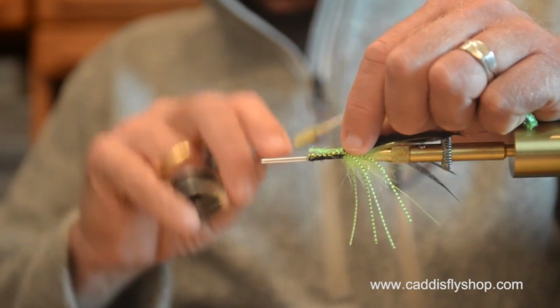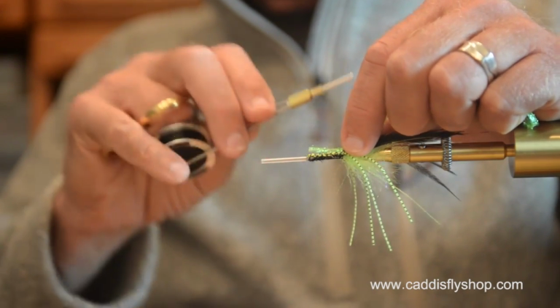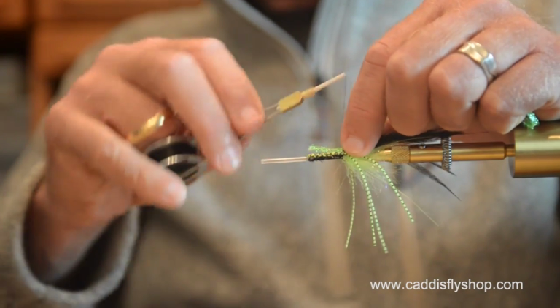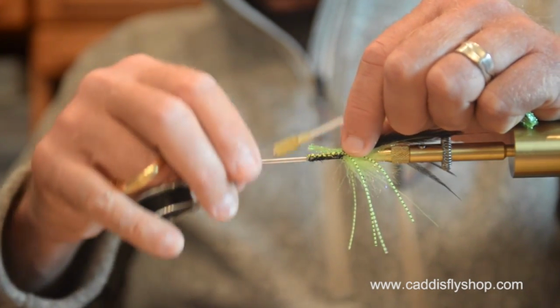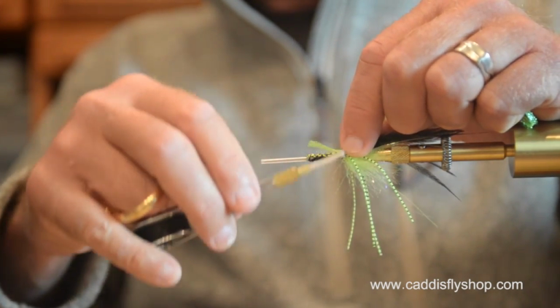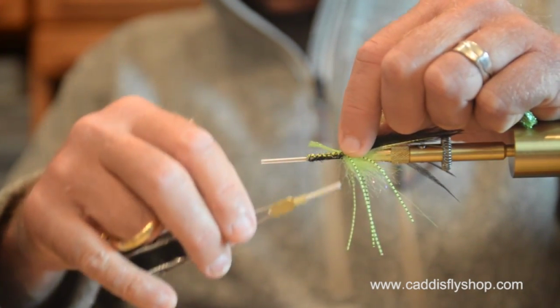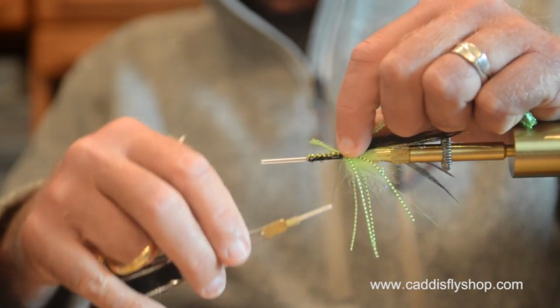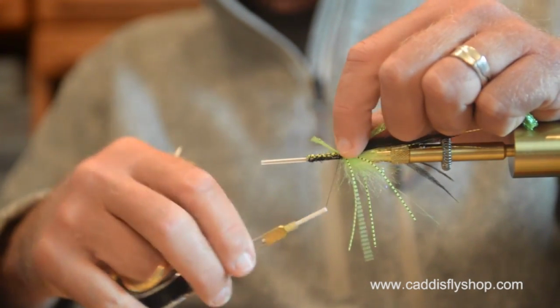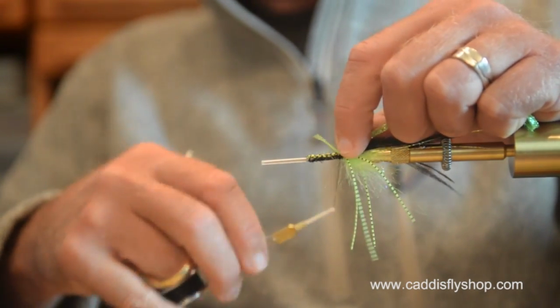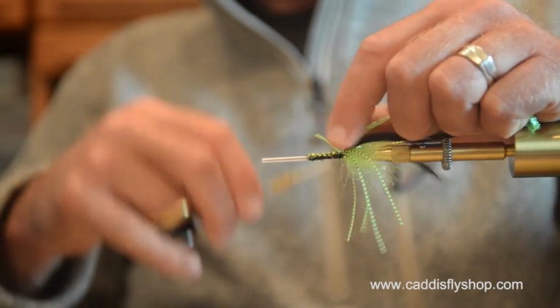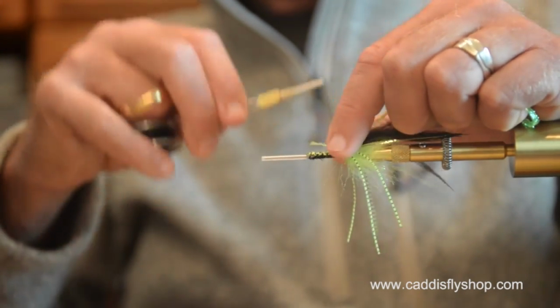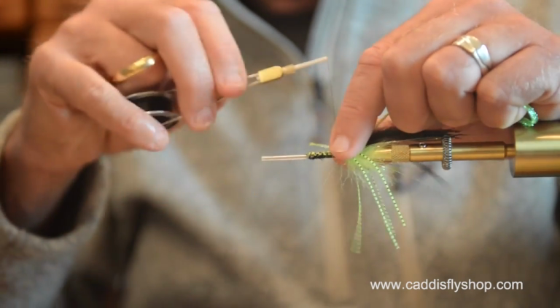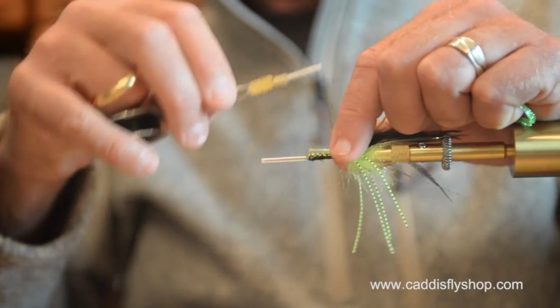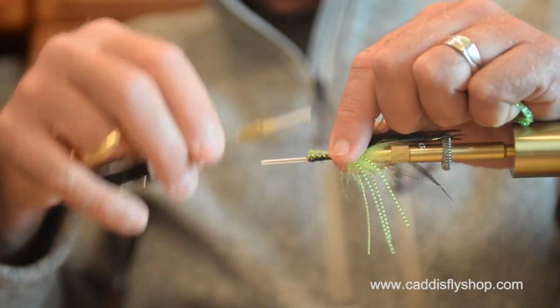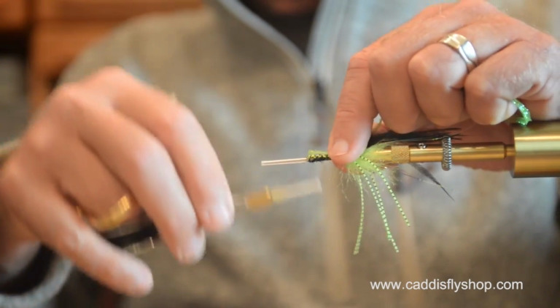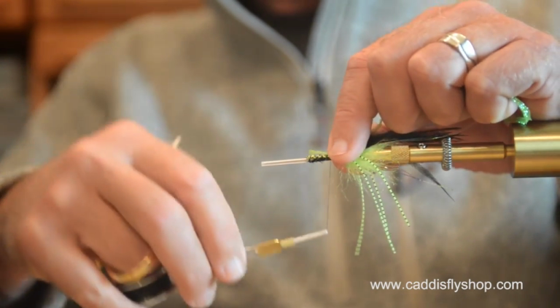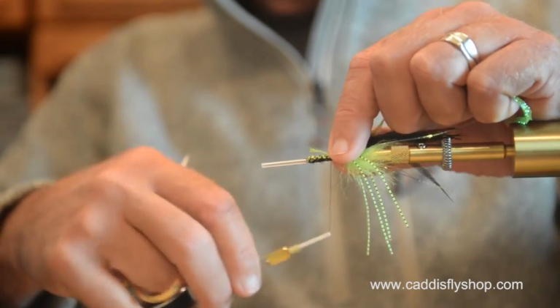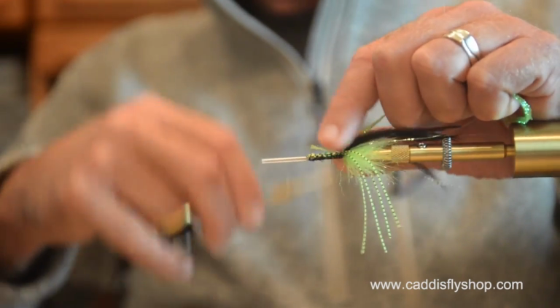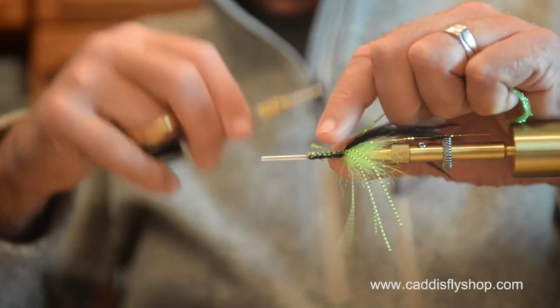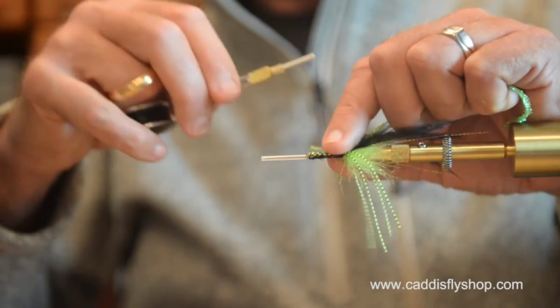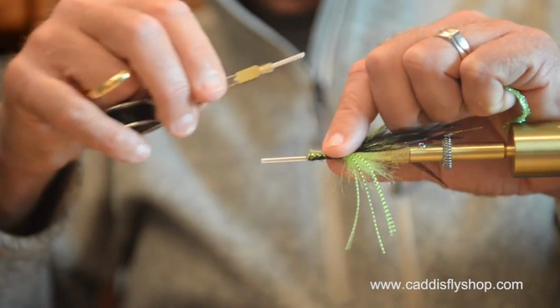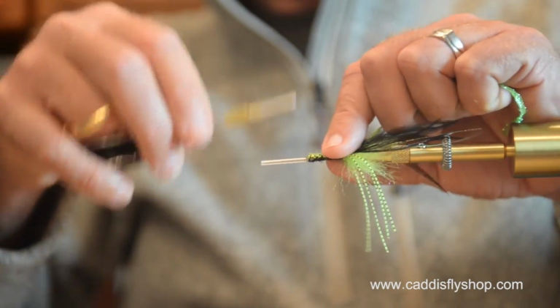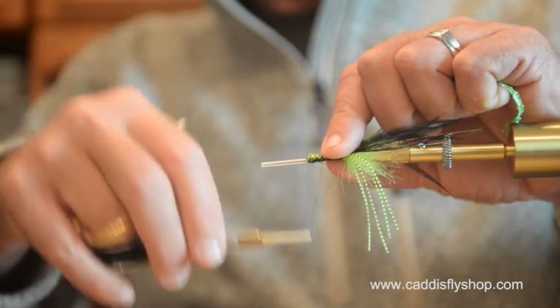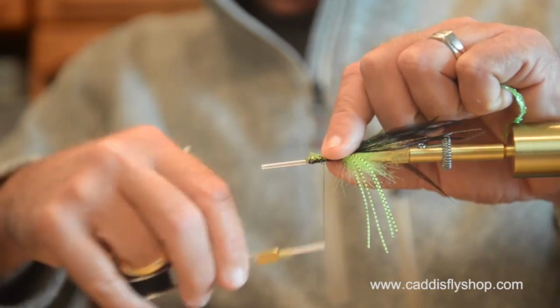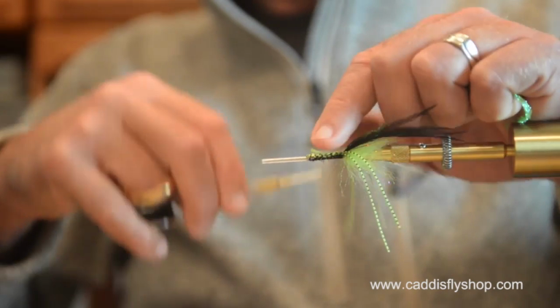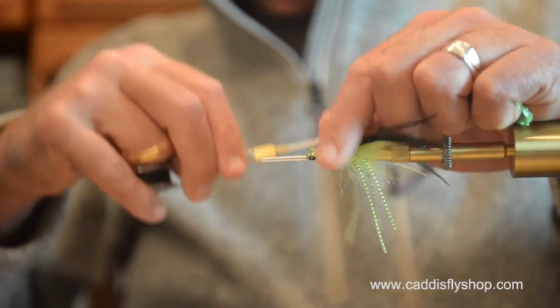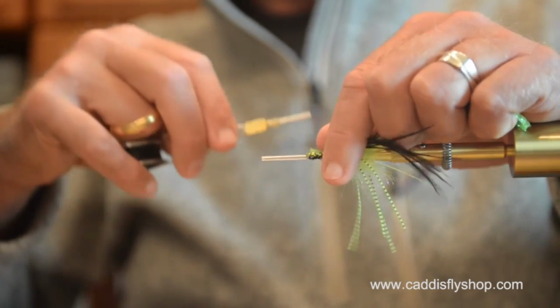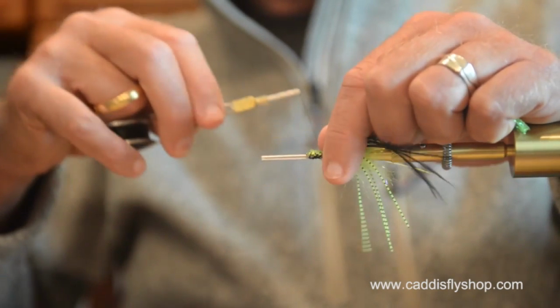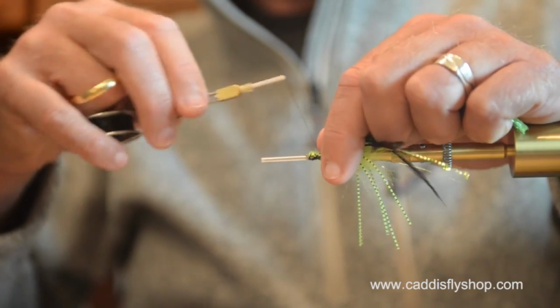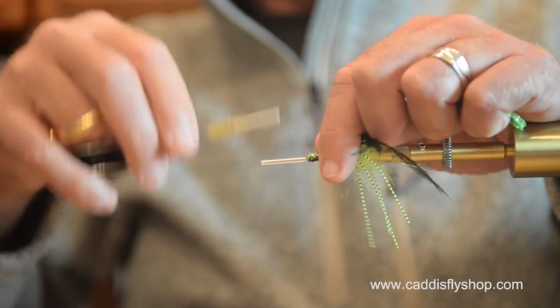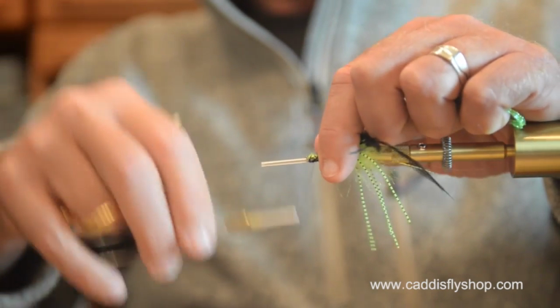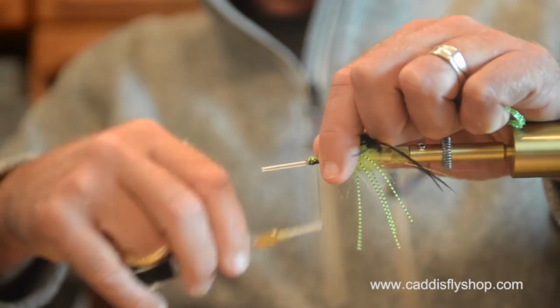I'm going to pull those legs around a little bit, and as I go back I've got a little bit of a division there — I'll maintain that division with my thread. Some chartreuse flat diamond braid — diamond flat braid, as you prefer.